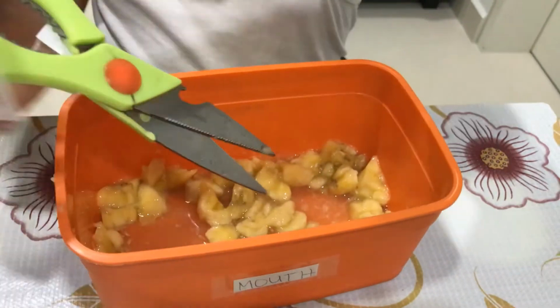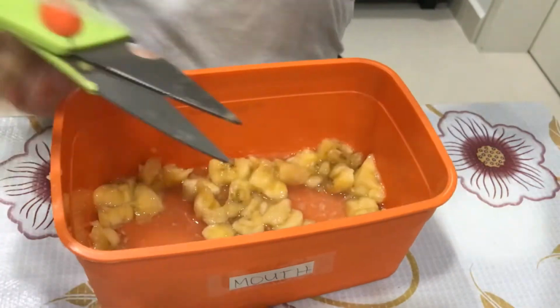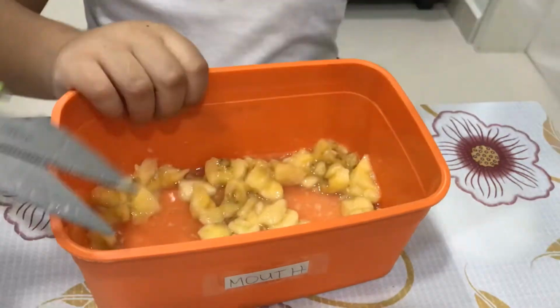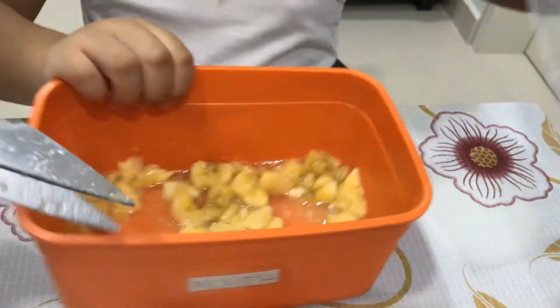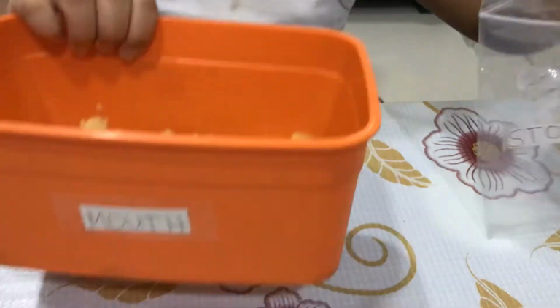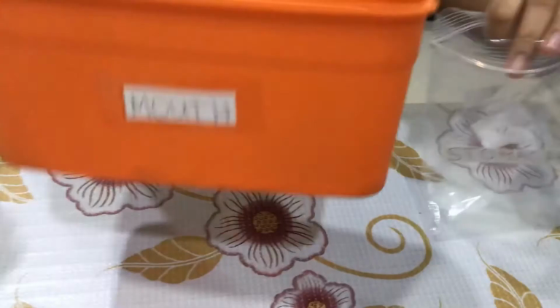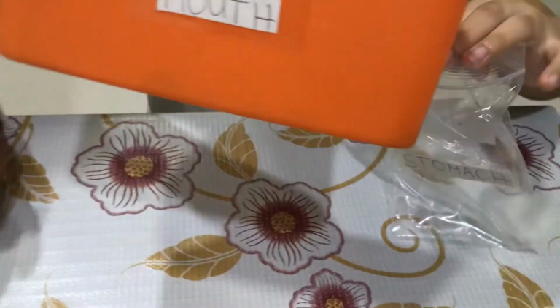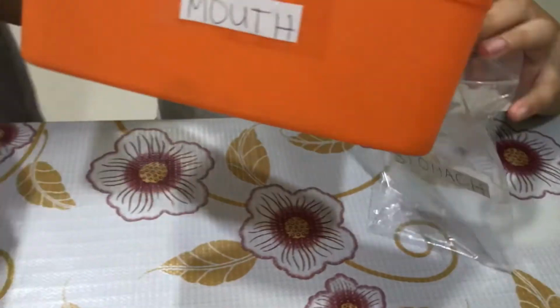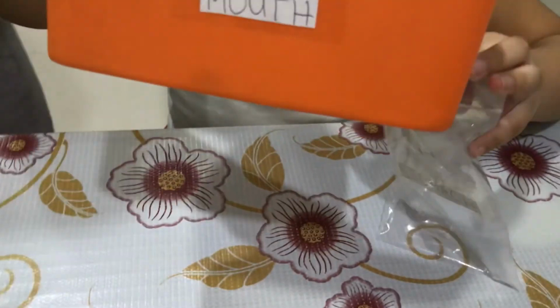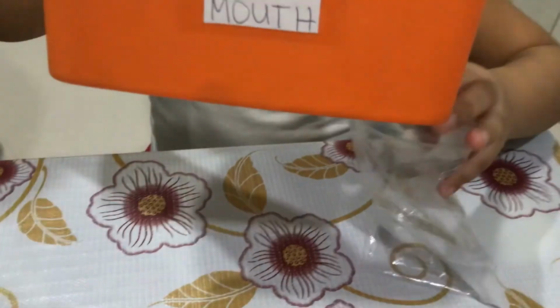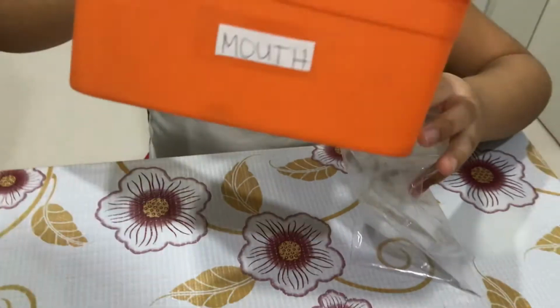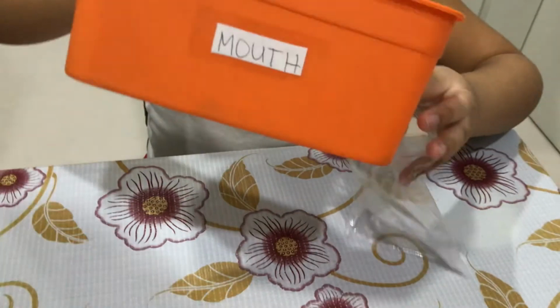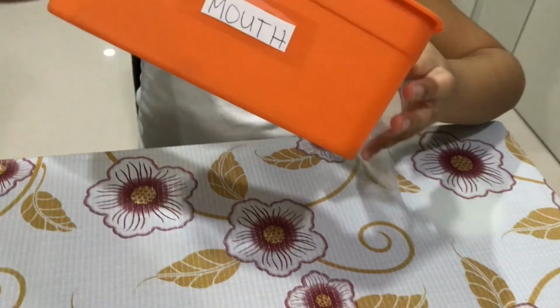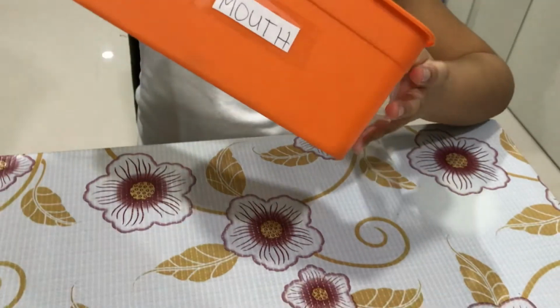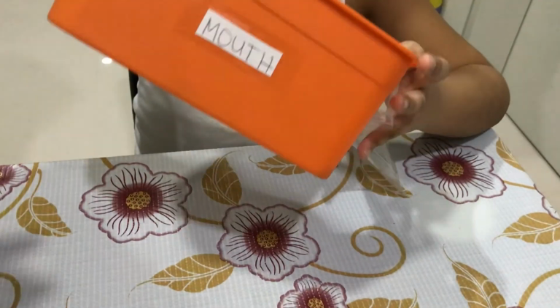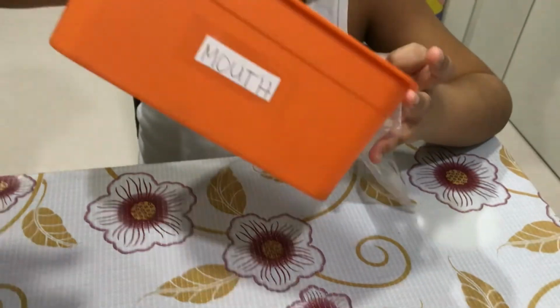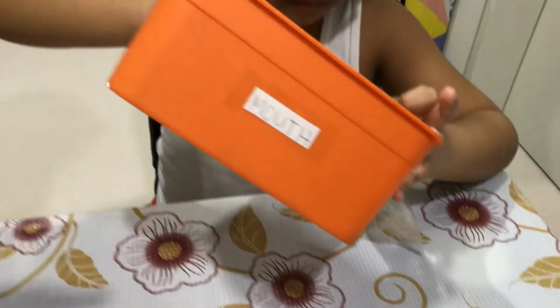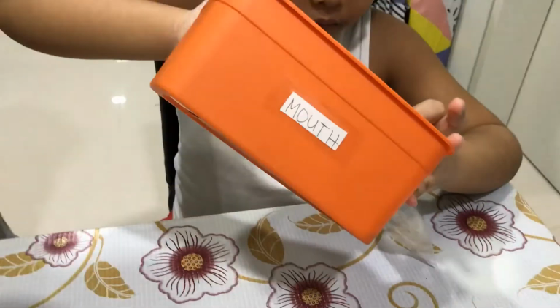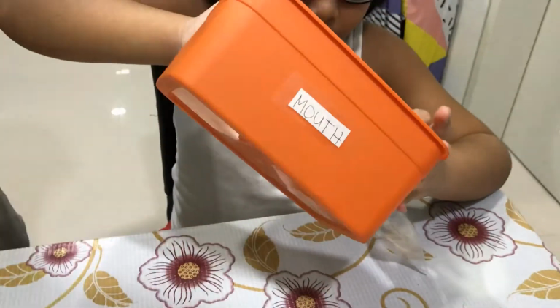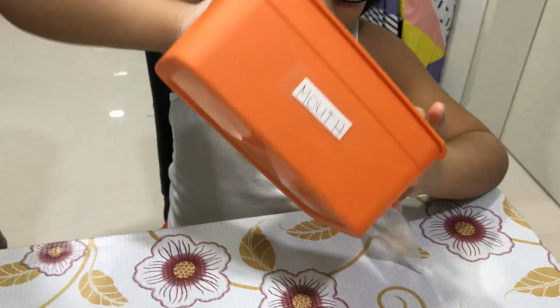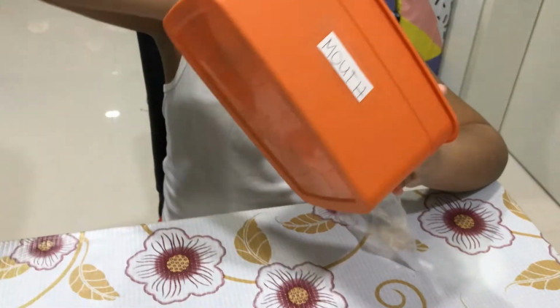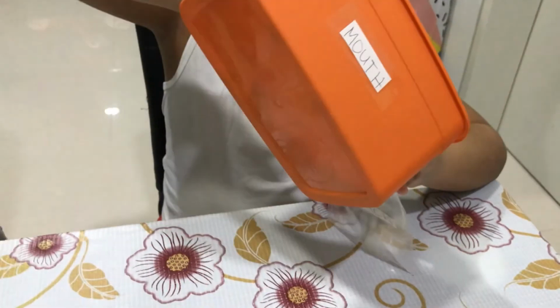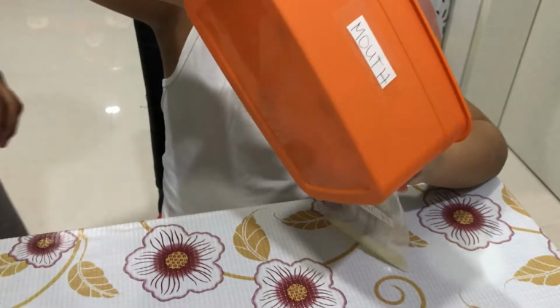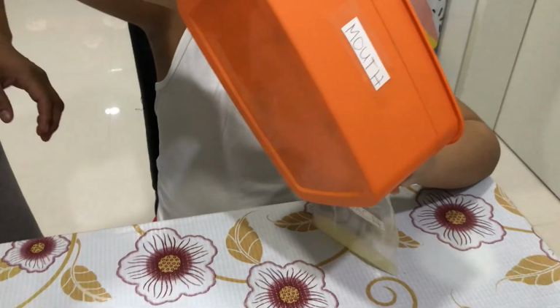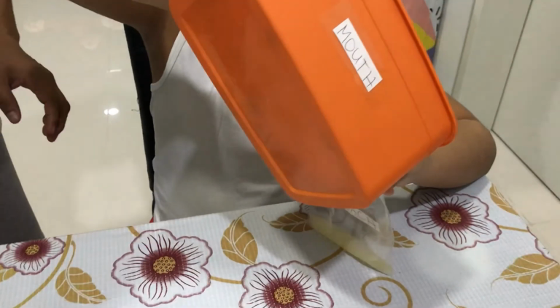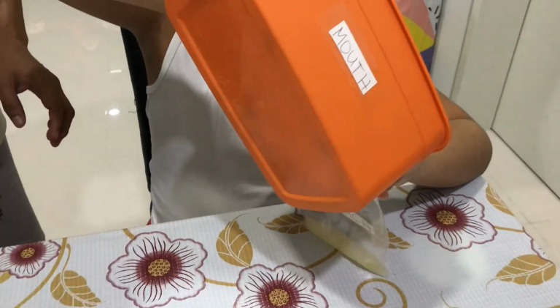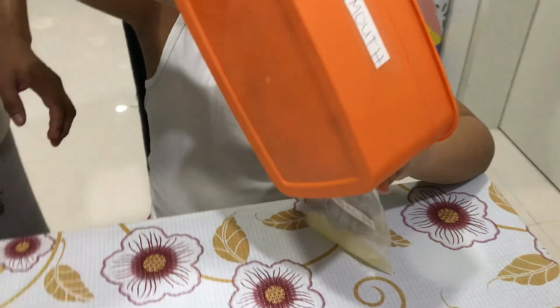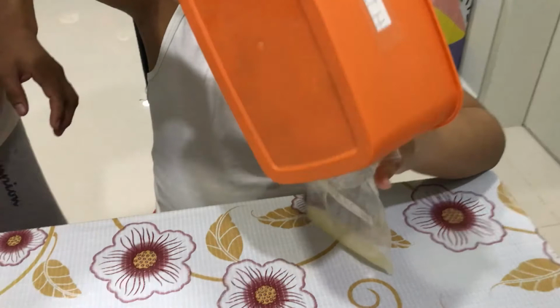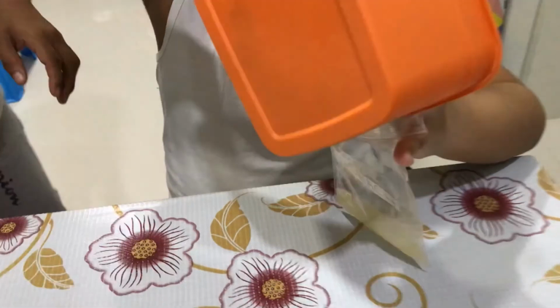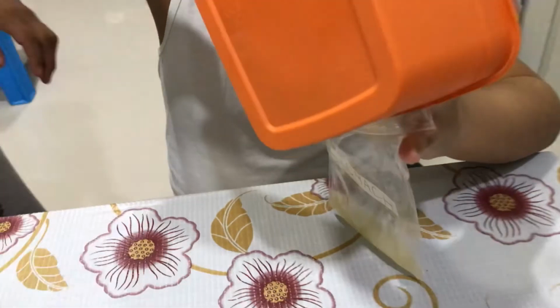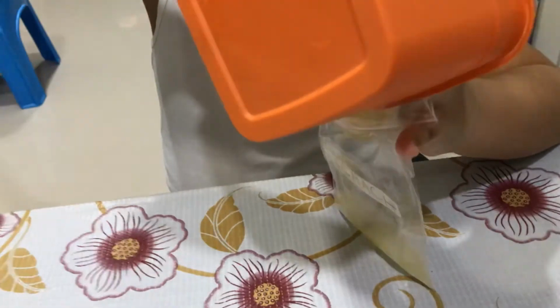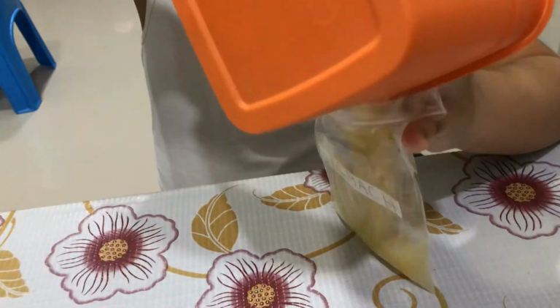When you swallow the food, it will travel down the tube to our stomach.